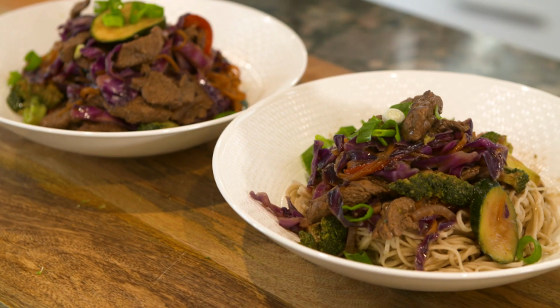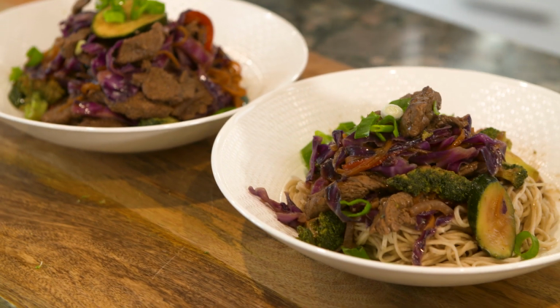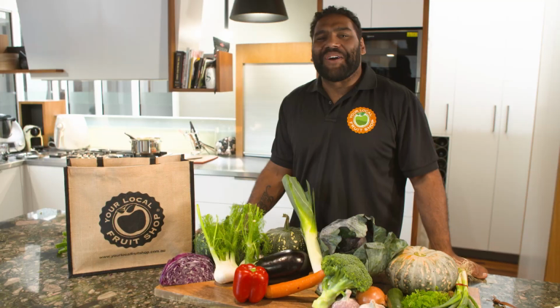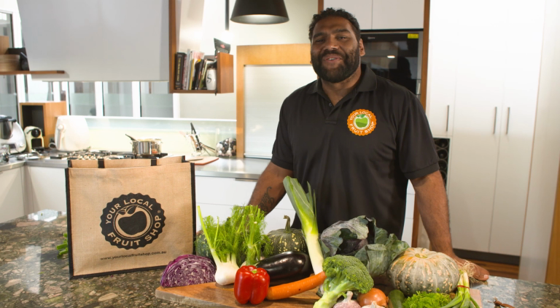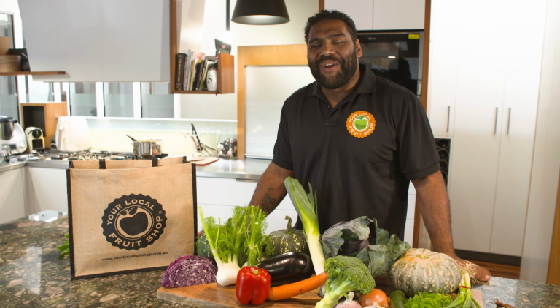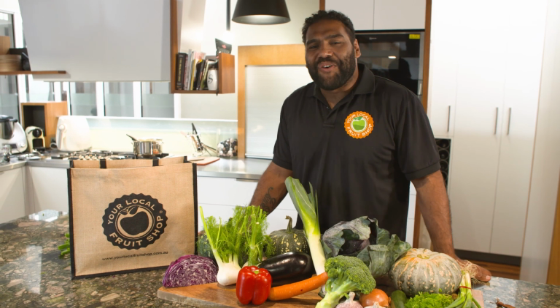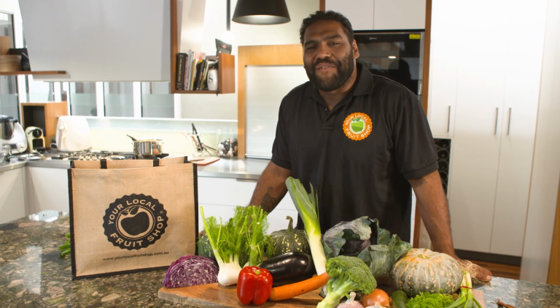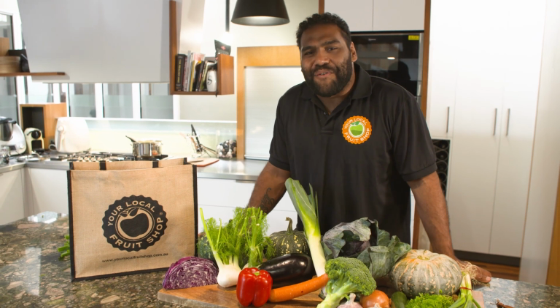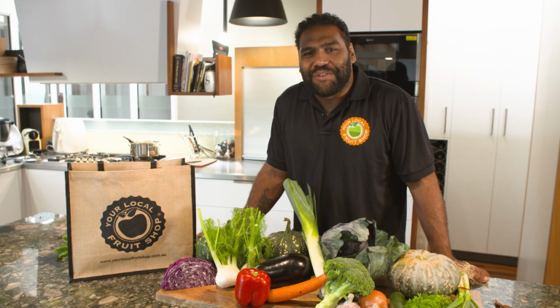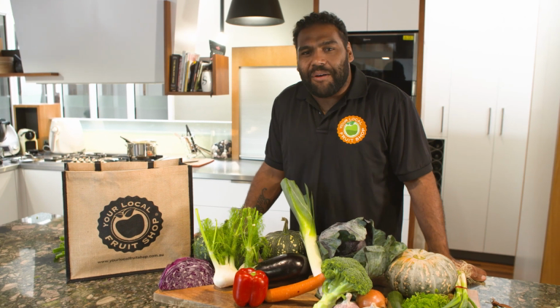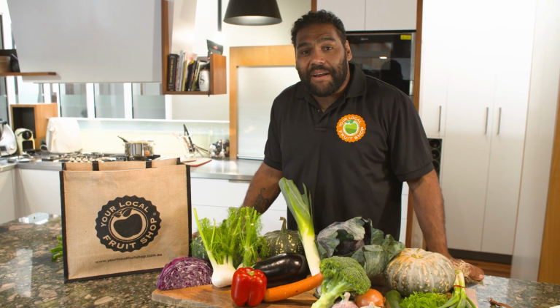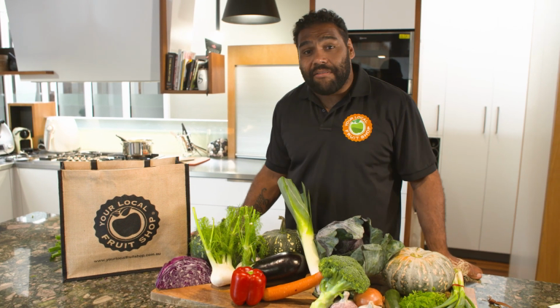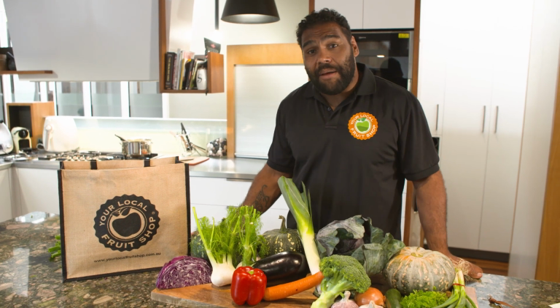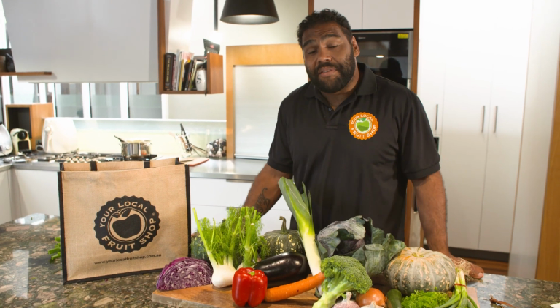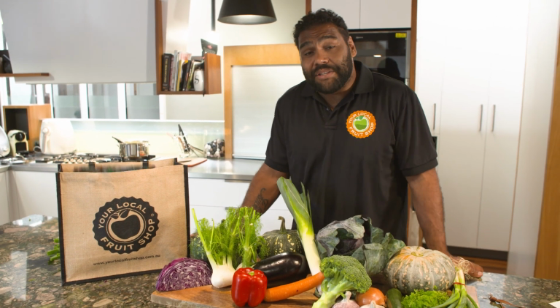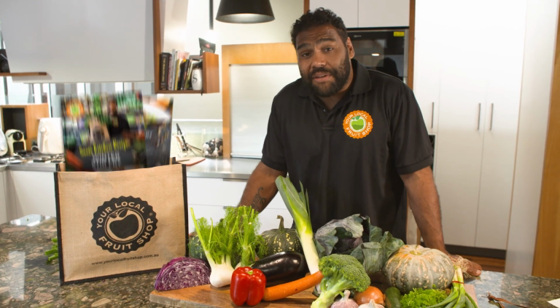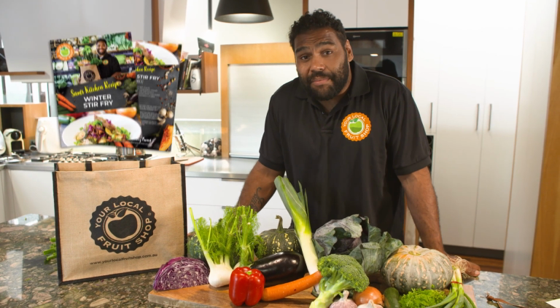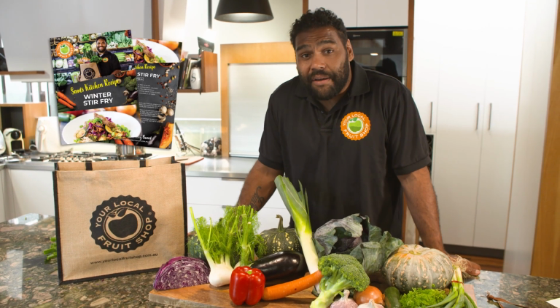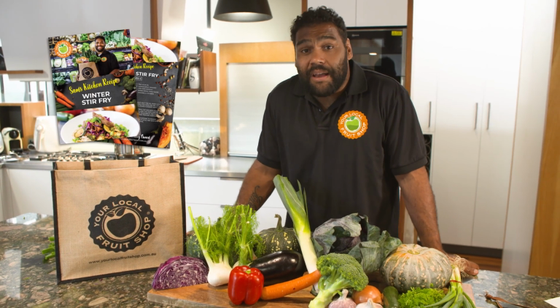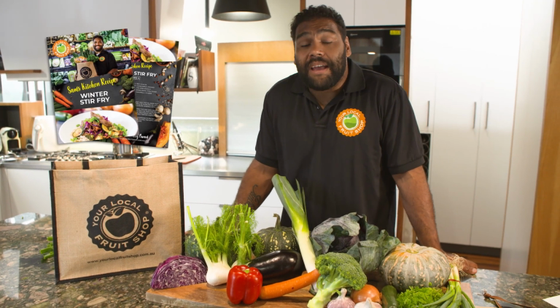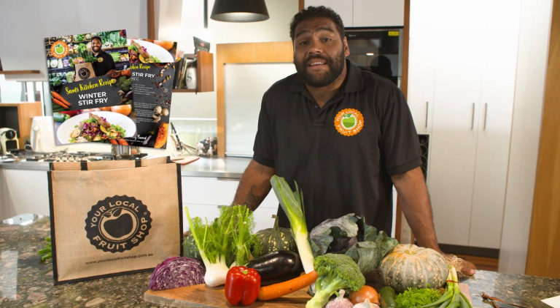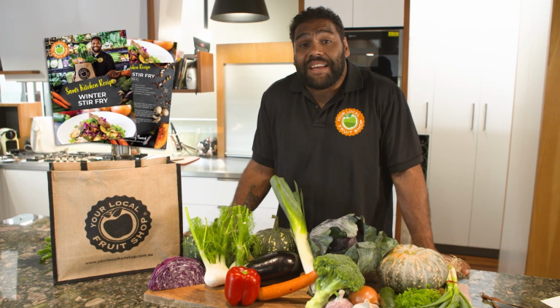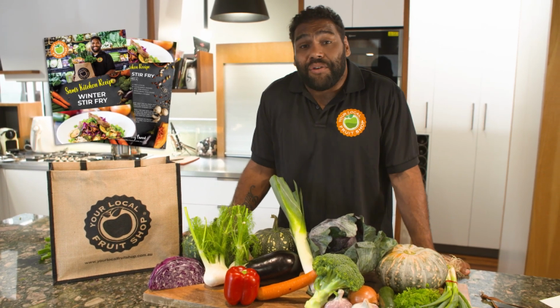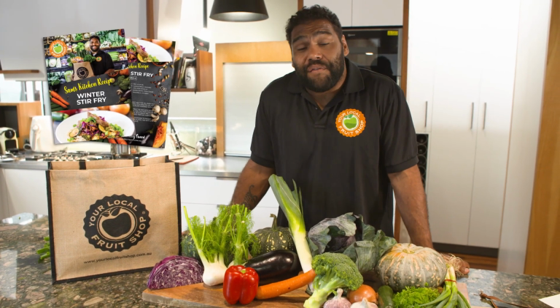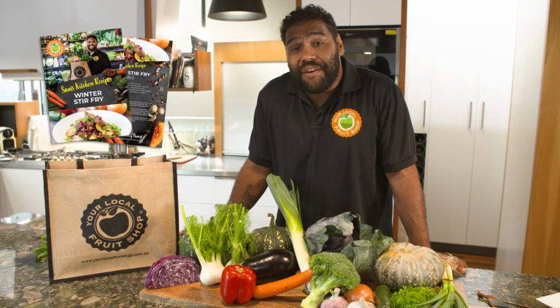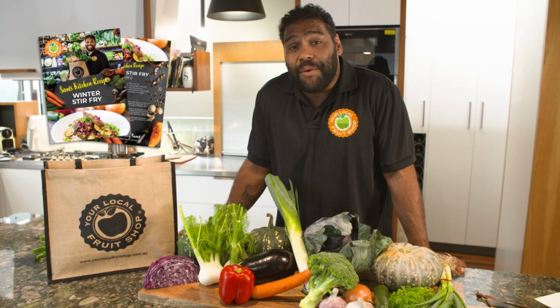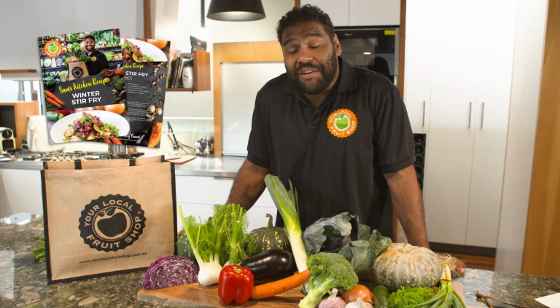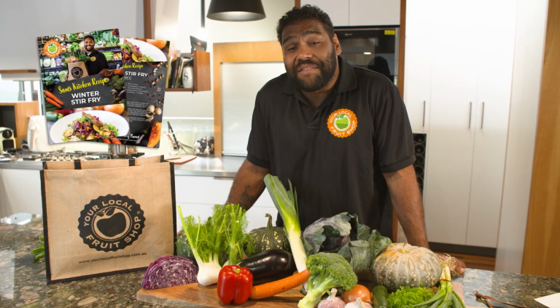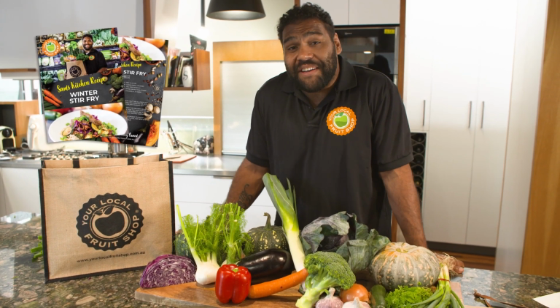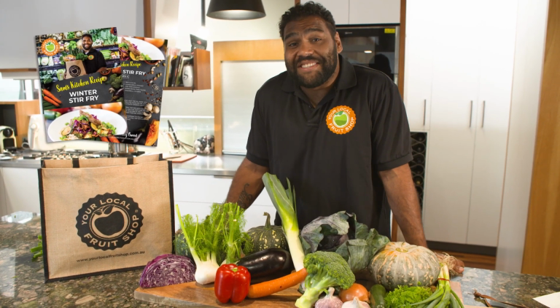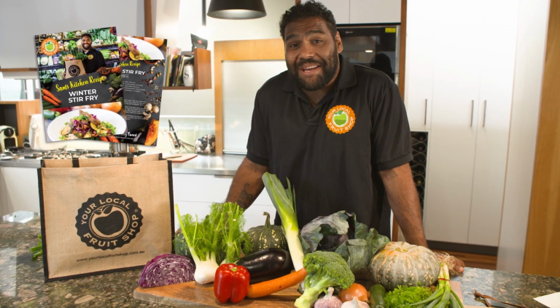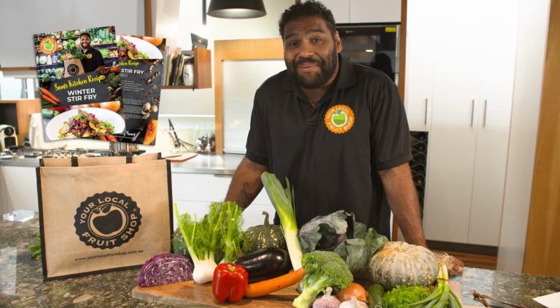Go to your local fruit shop and grab this recipe and get your free winter veg sample.